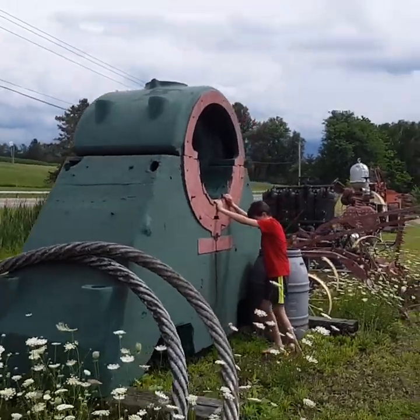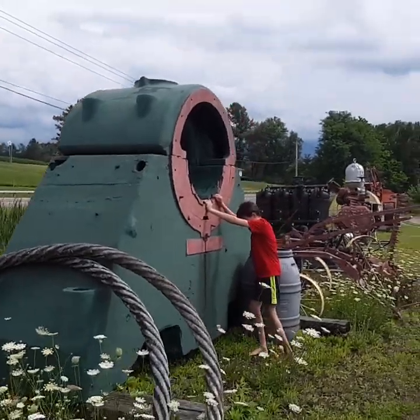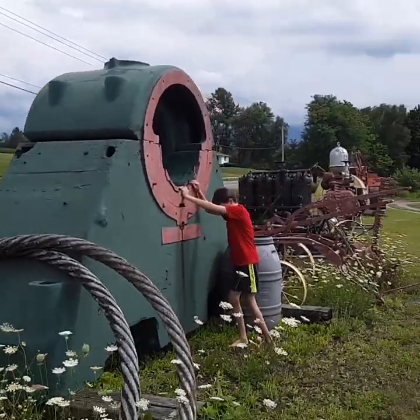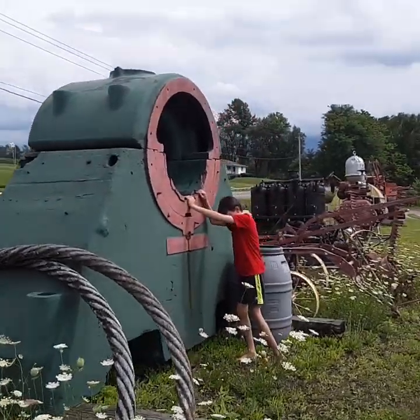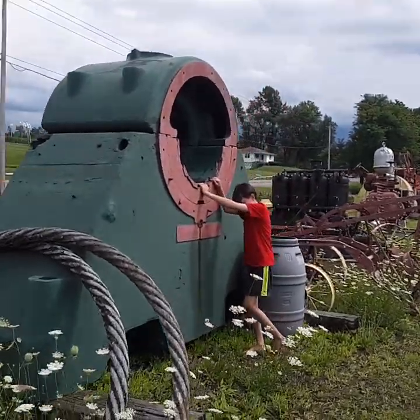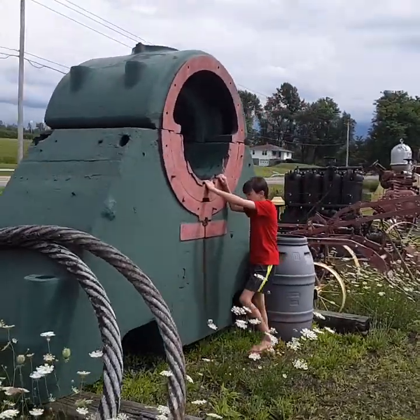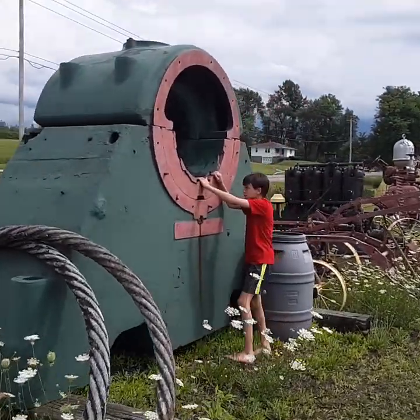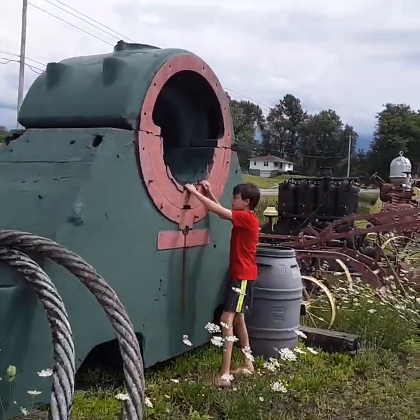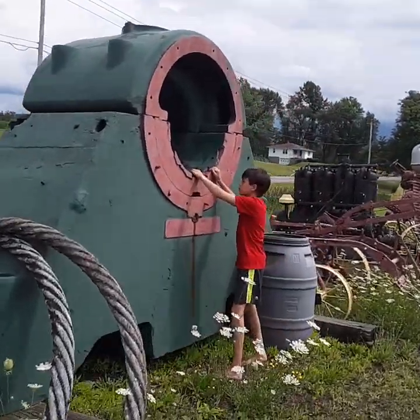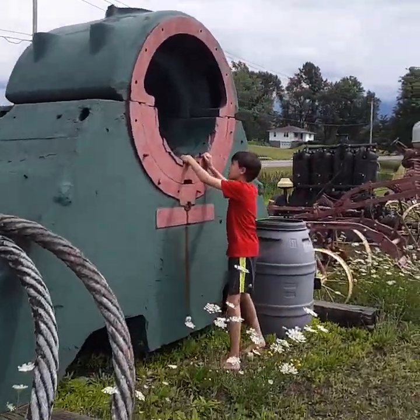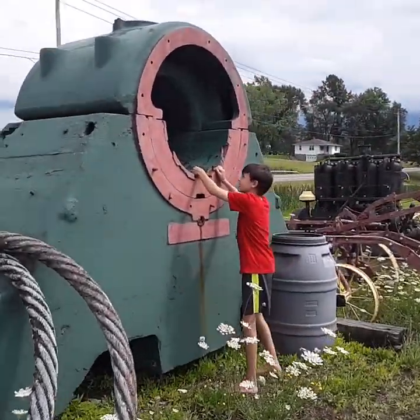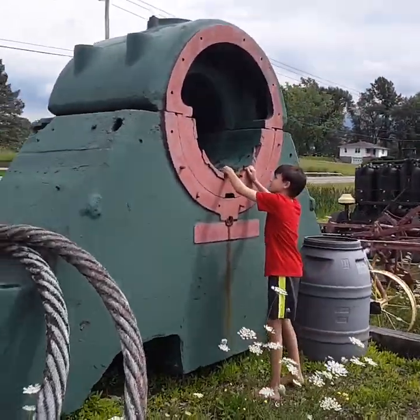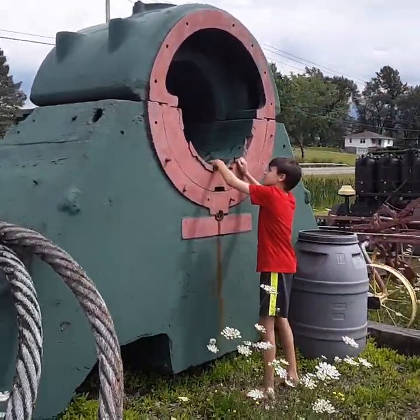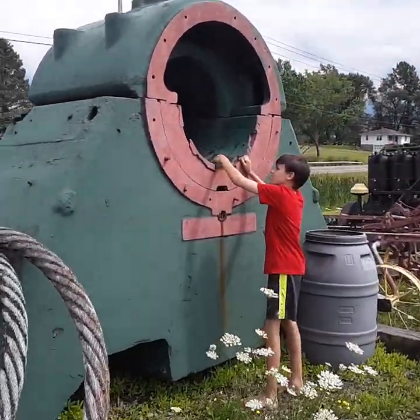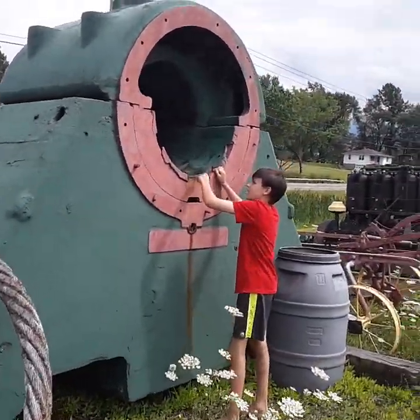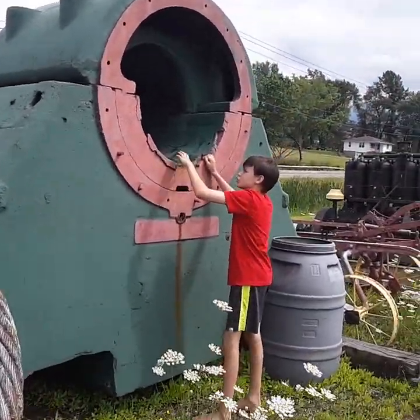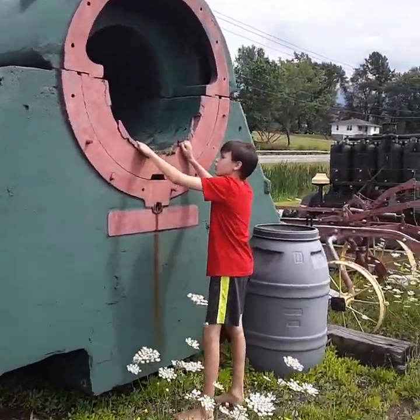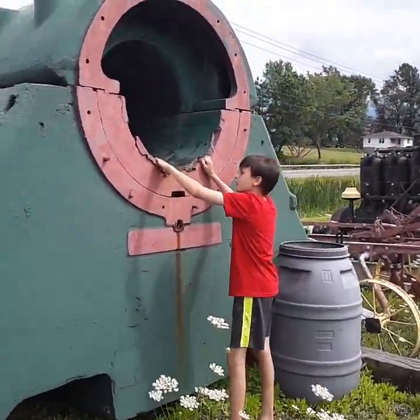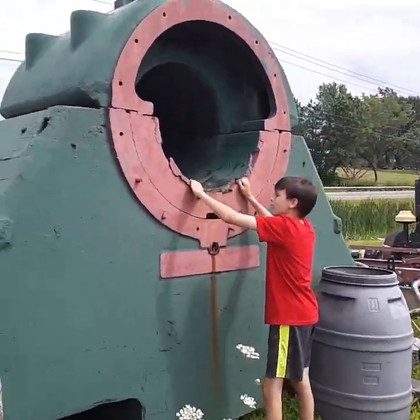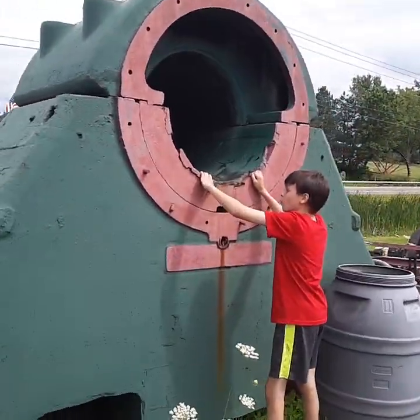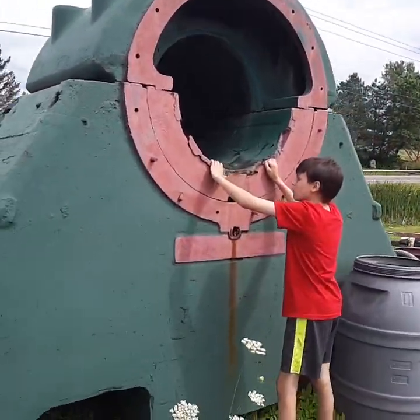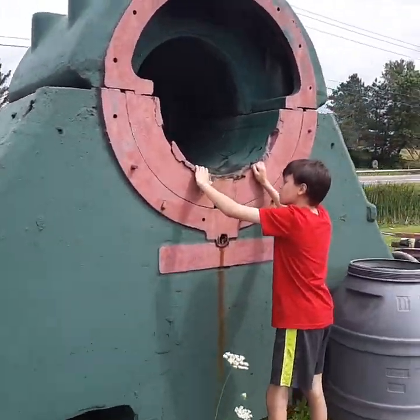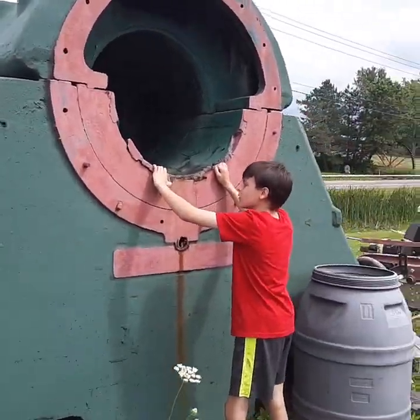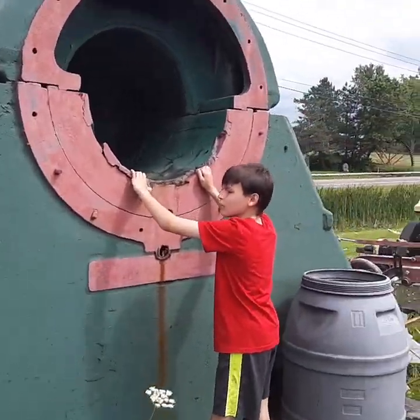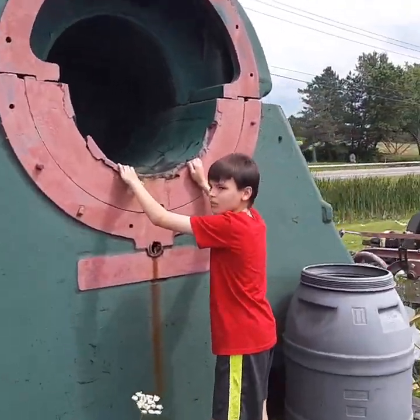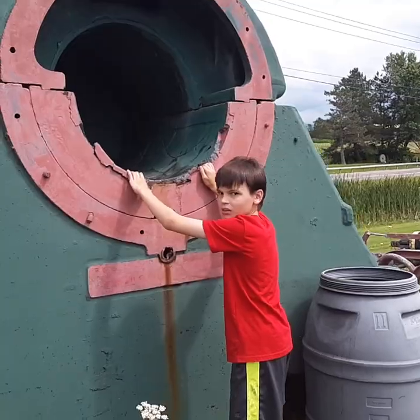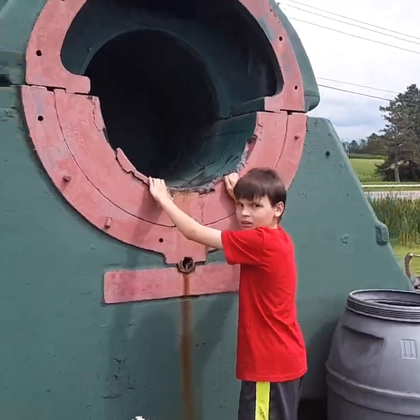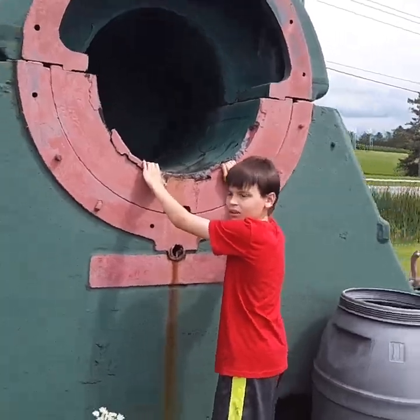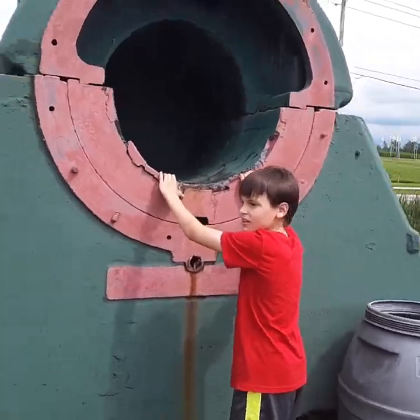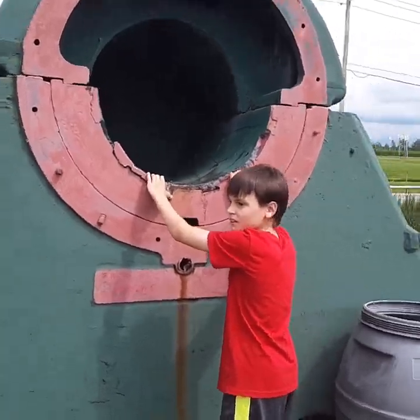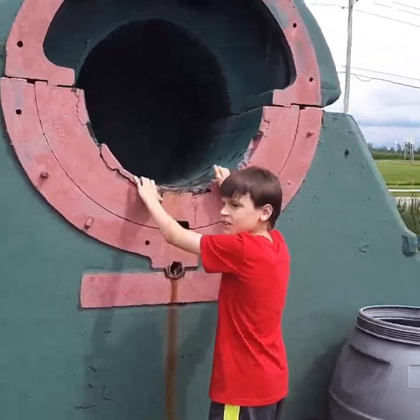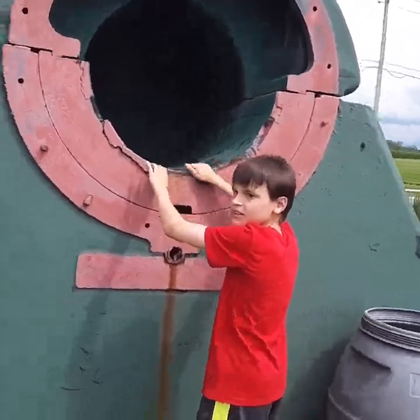Don't go in there. It's solid metal. Yeah, but don't — we don't have permission to.